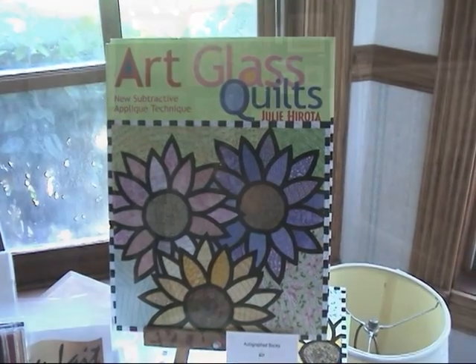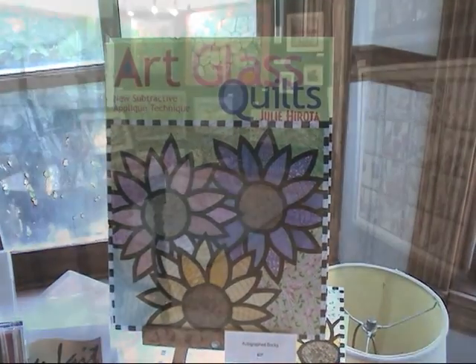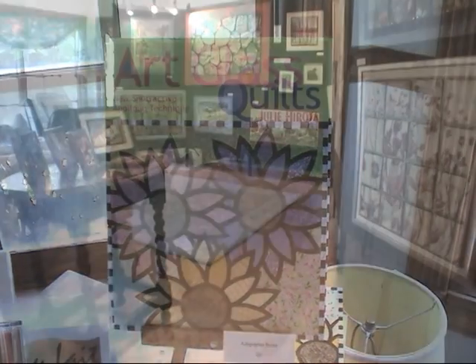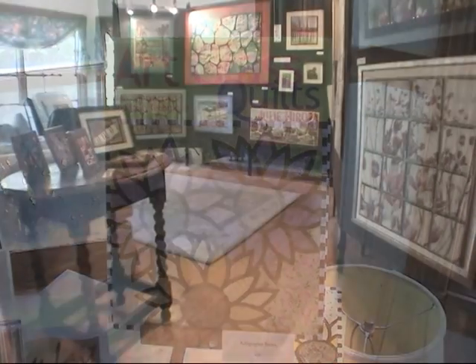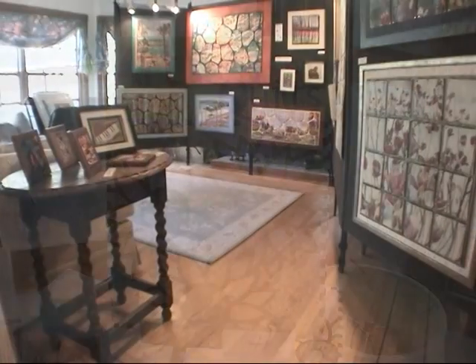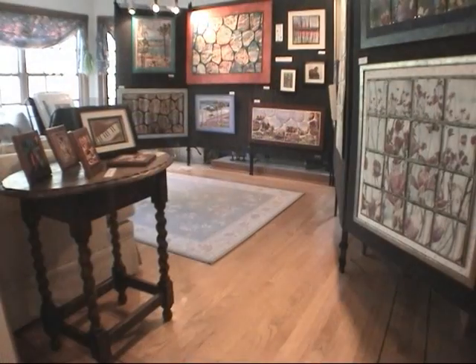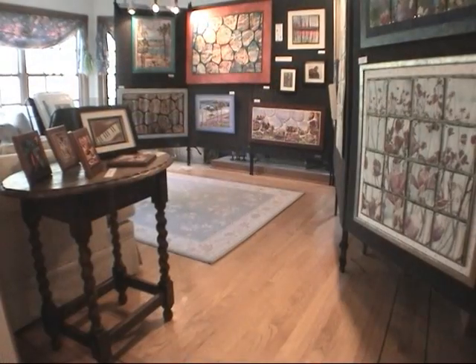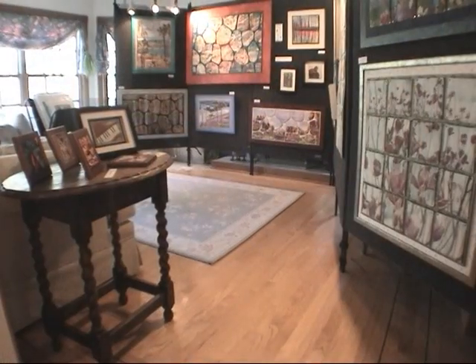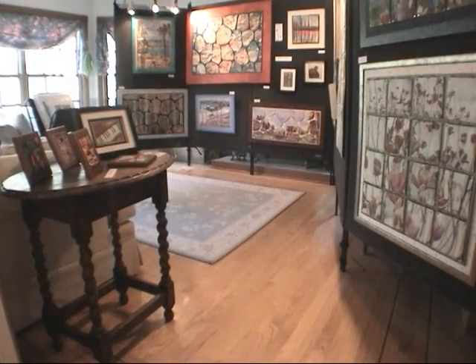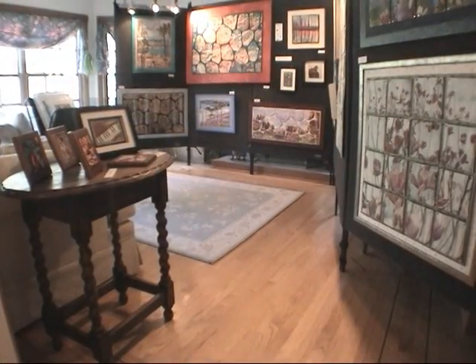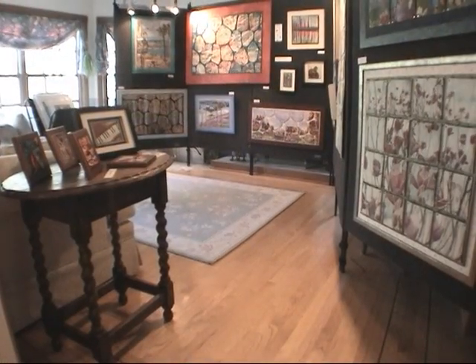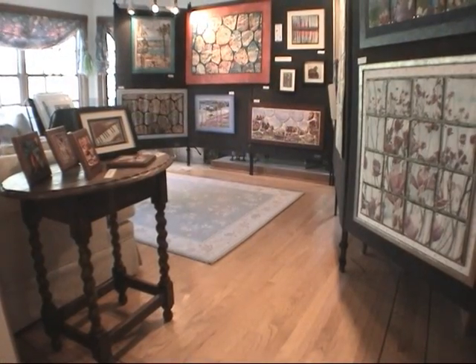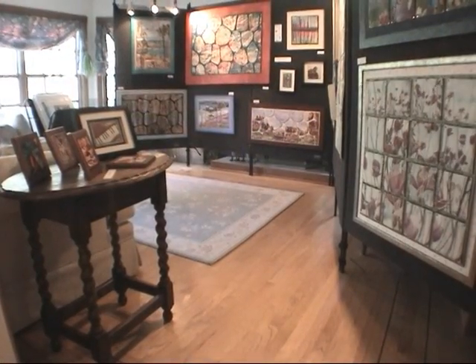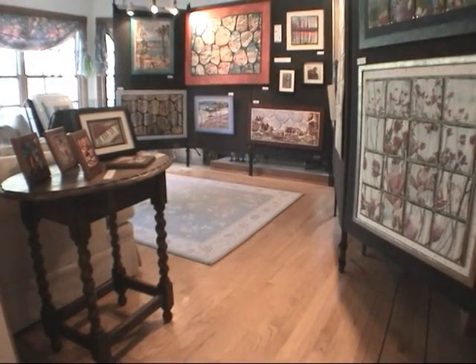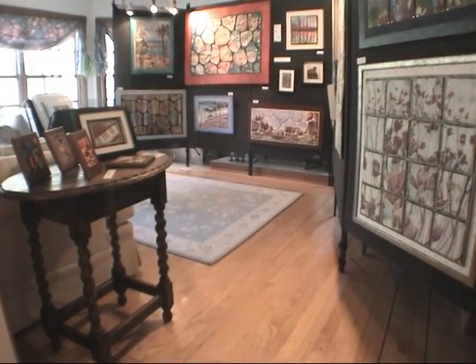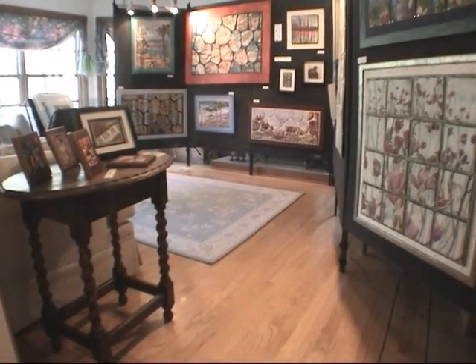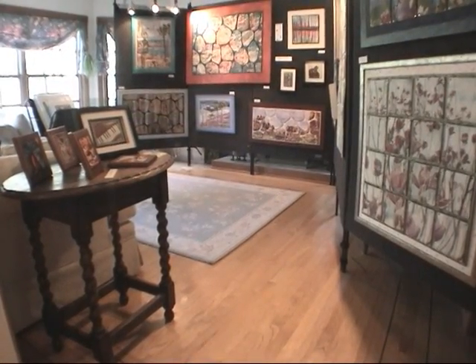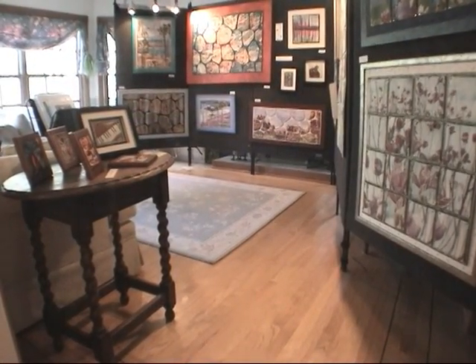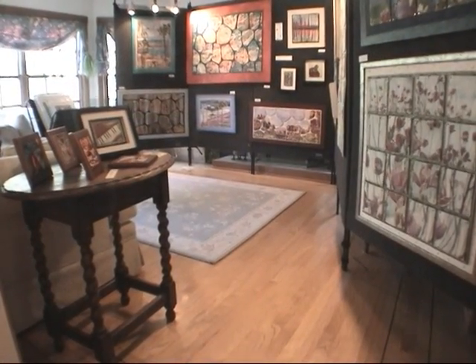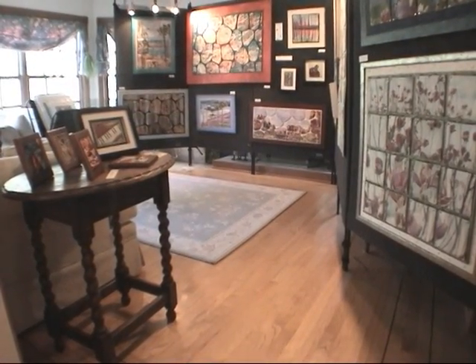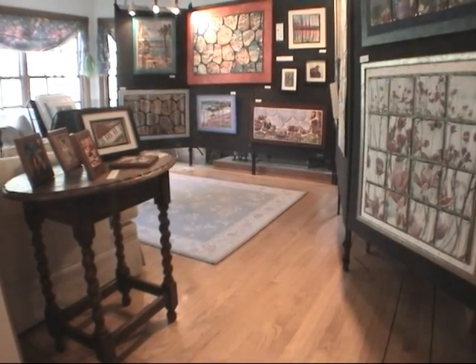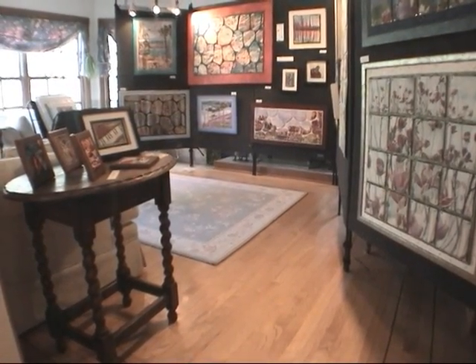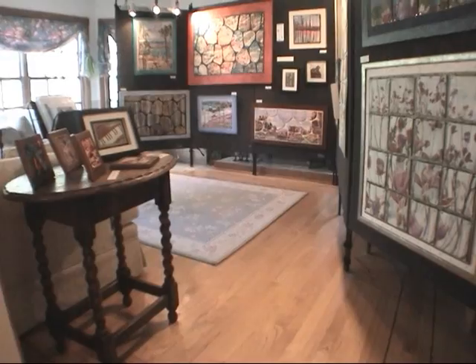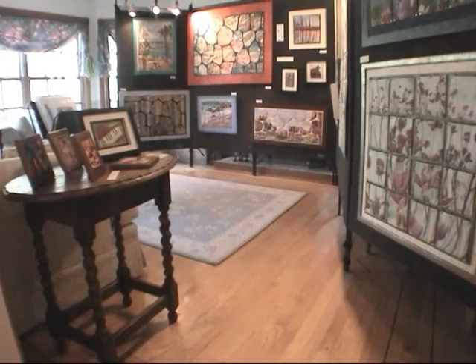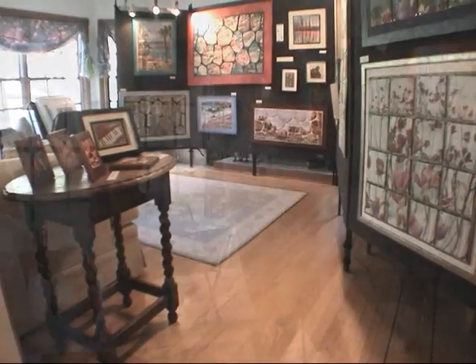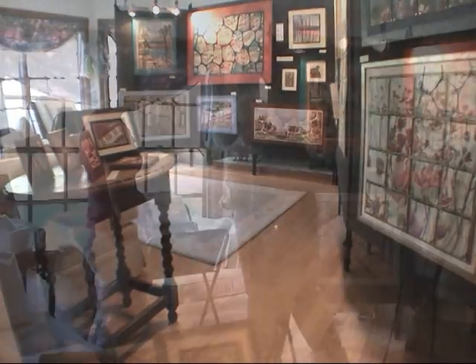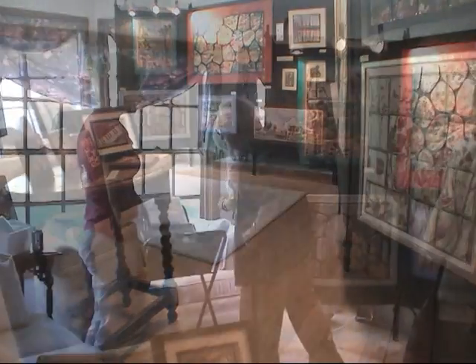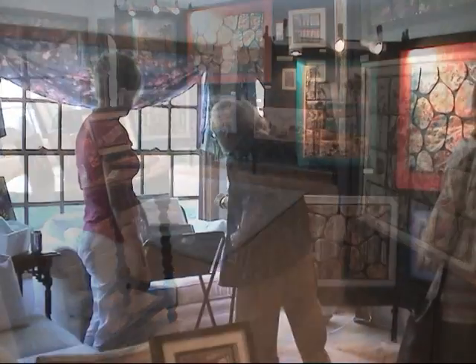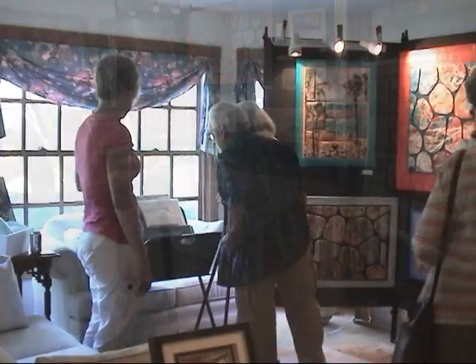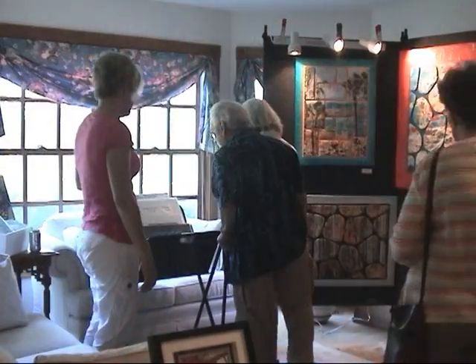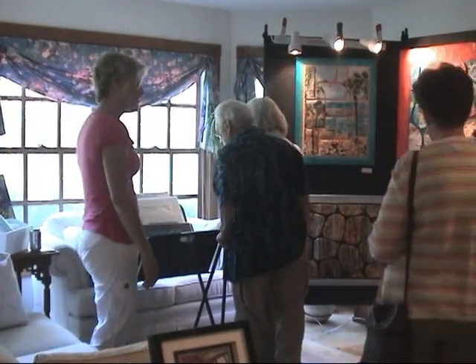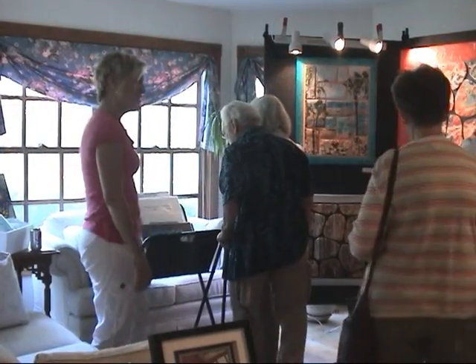During the Loomis Art Loop Studio Tour, Julie explains how she designs and creates her artwork.